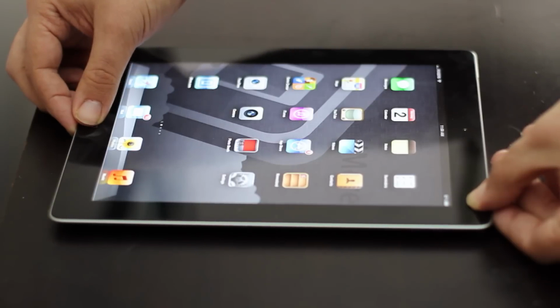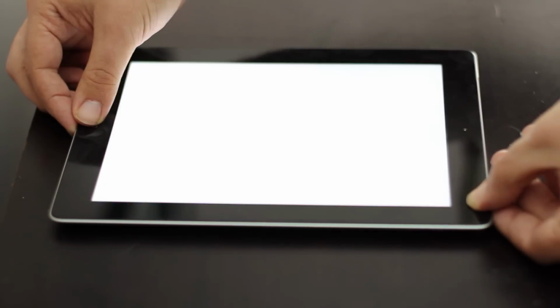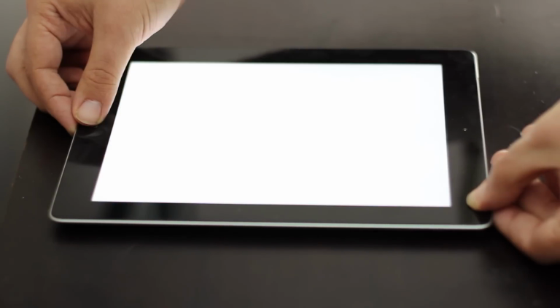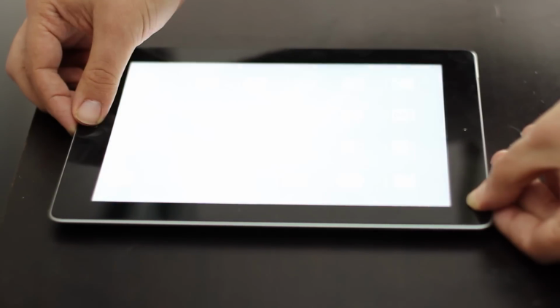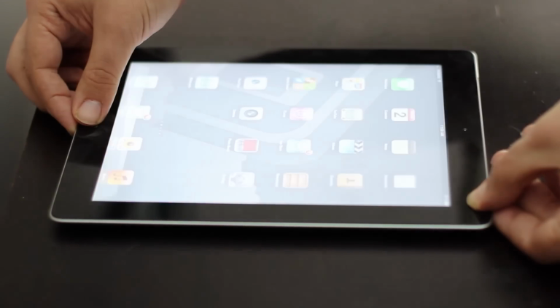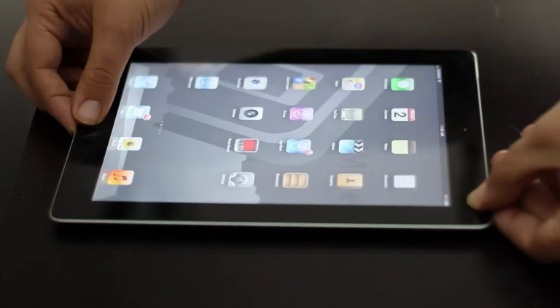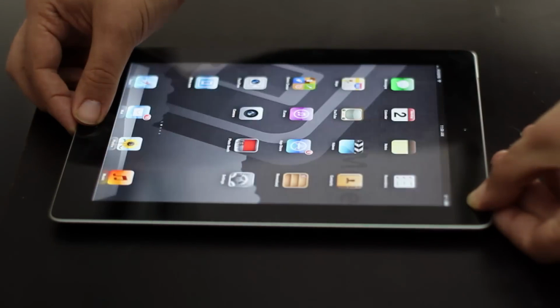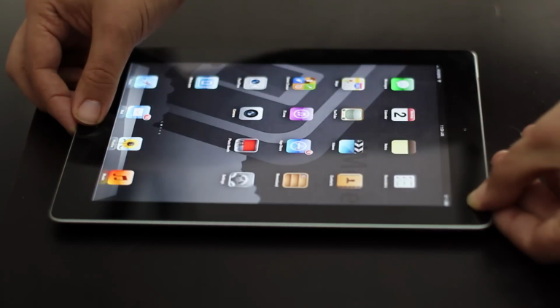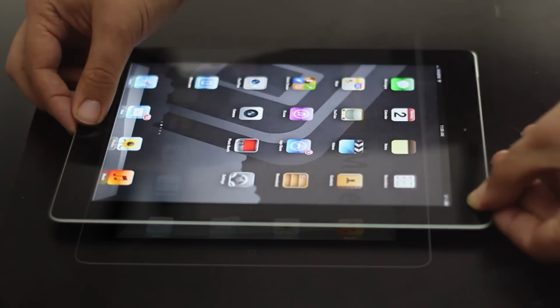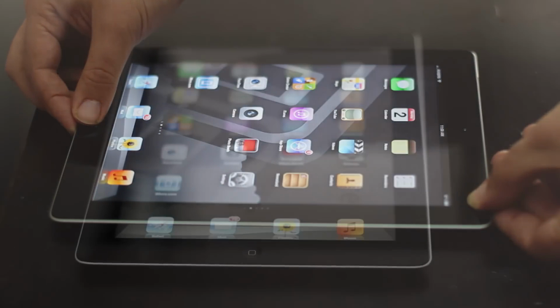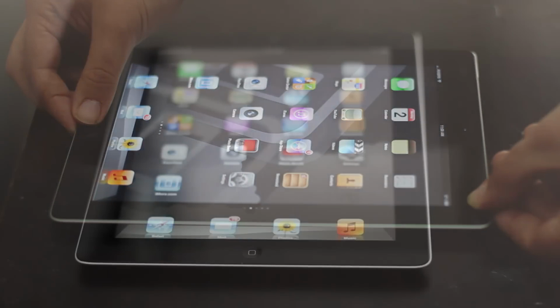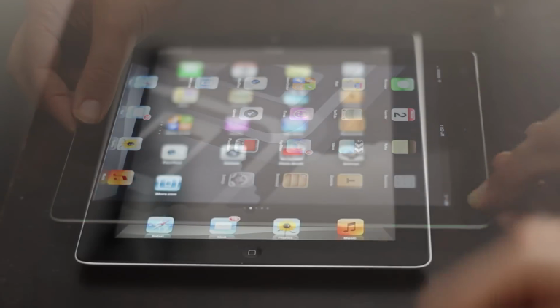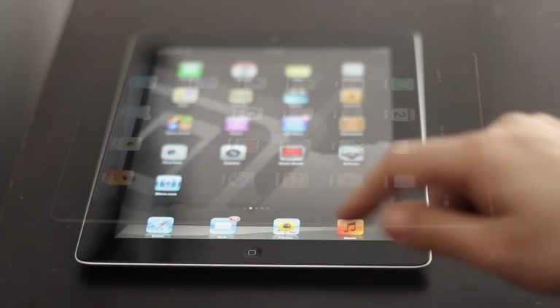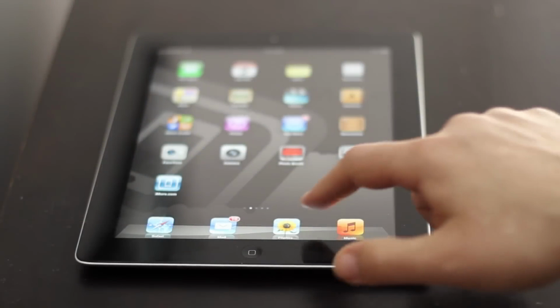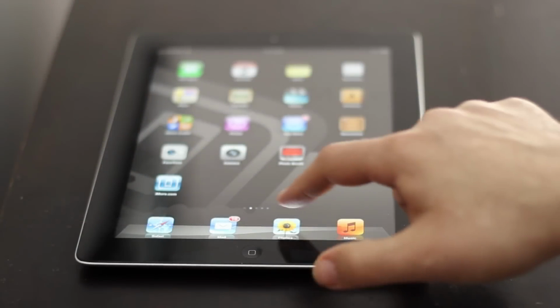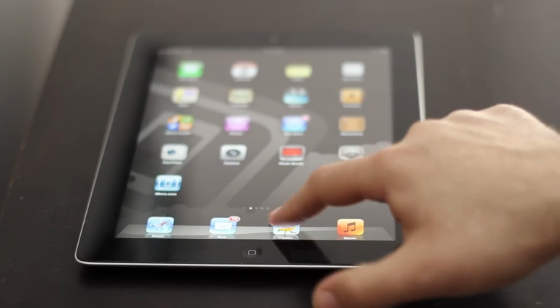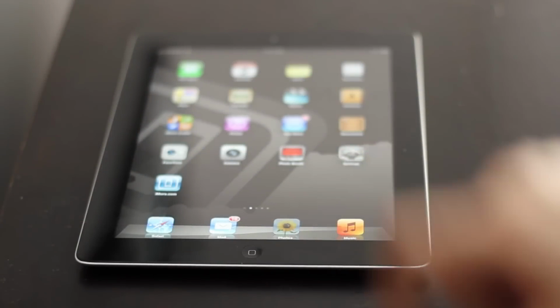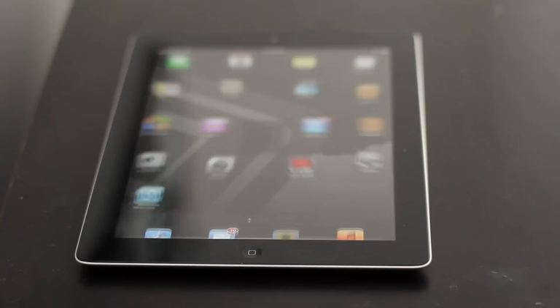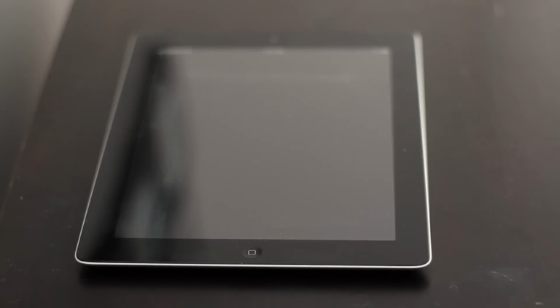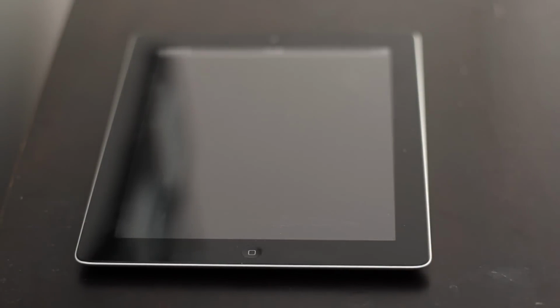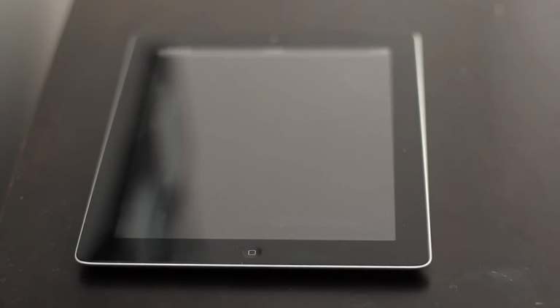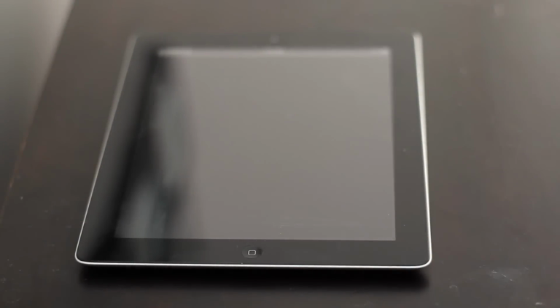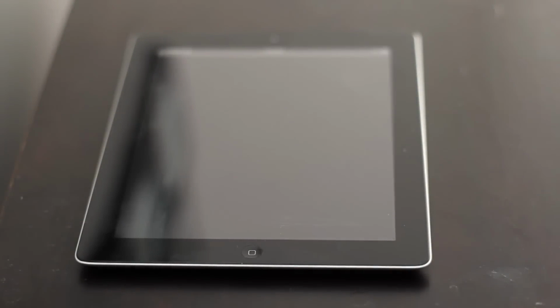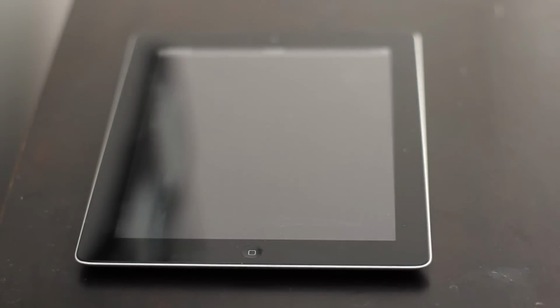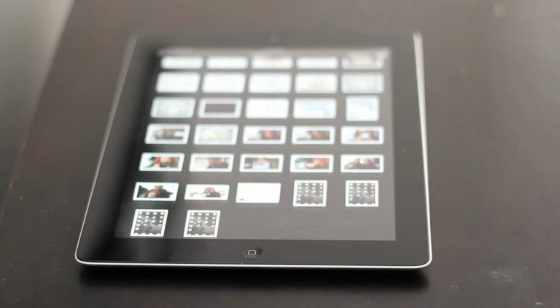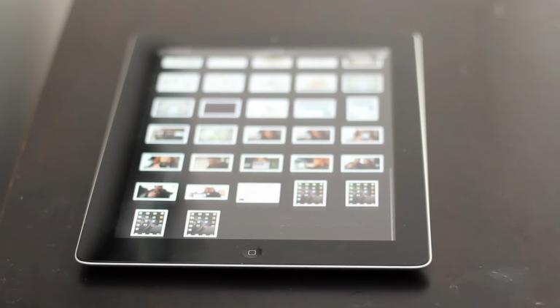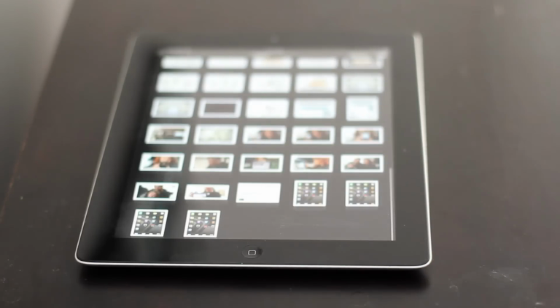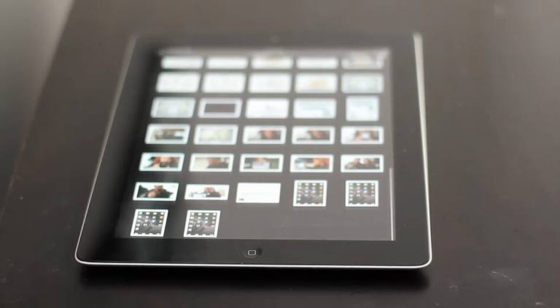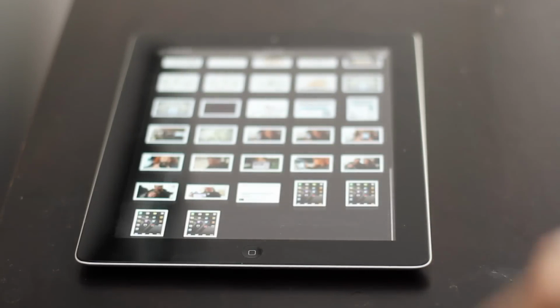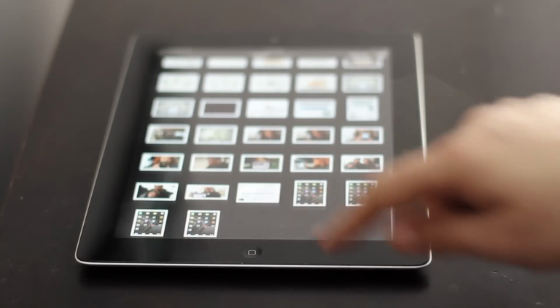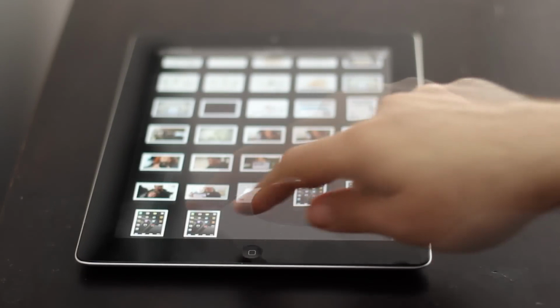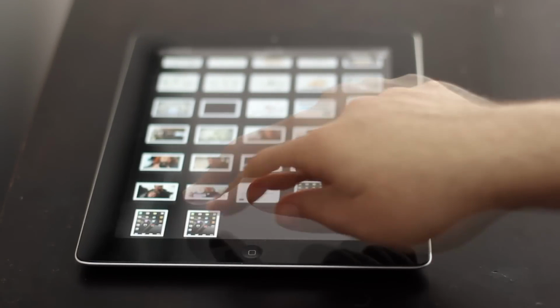Once you've taken your screenshots, just go to the photo app, to the camera roll, and you'll find them right there.